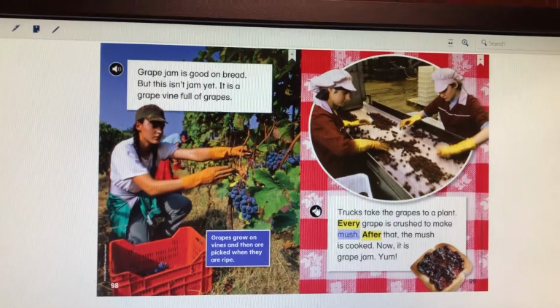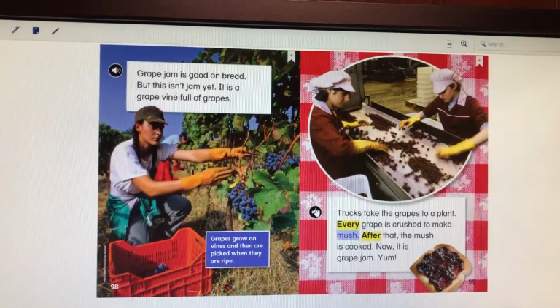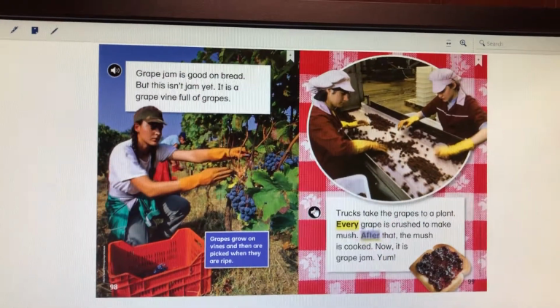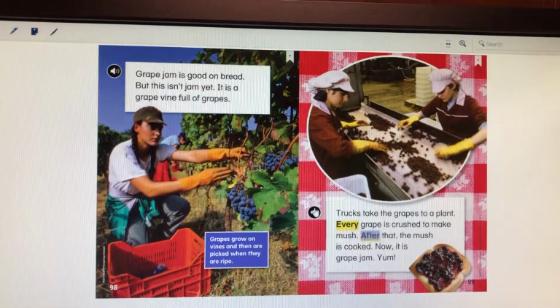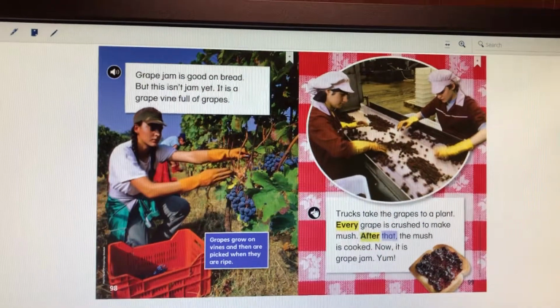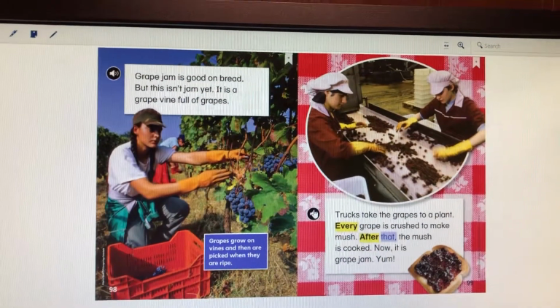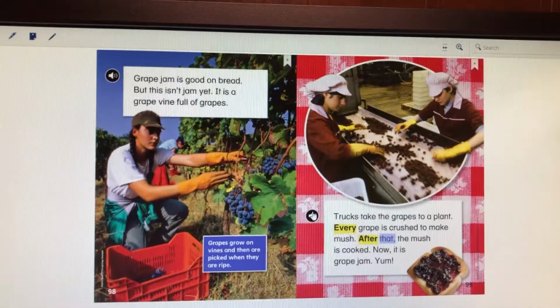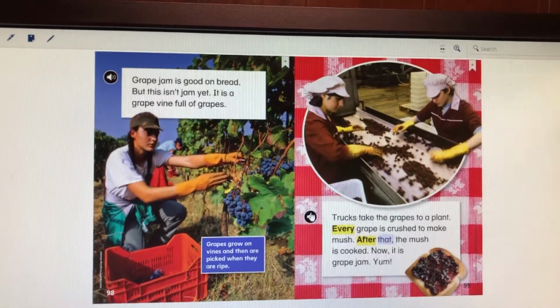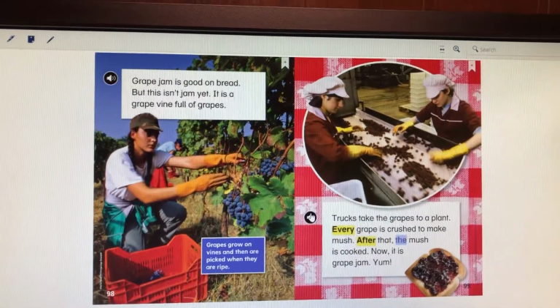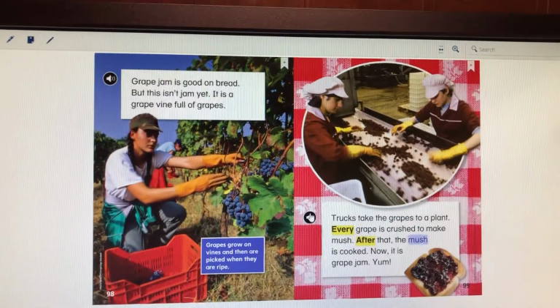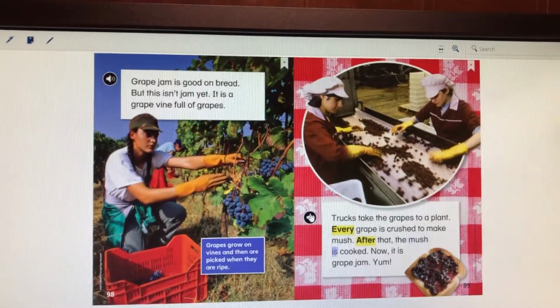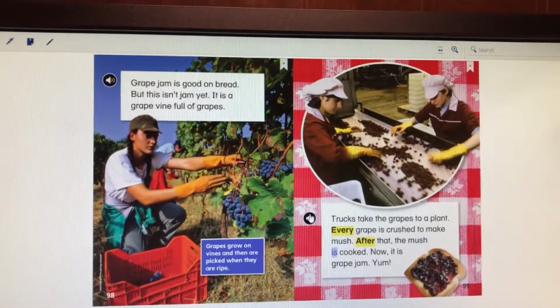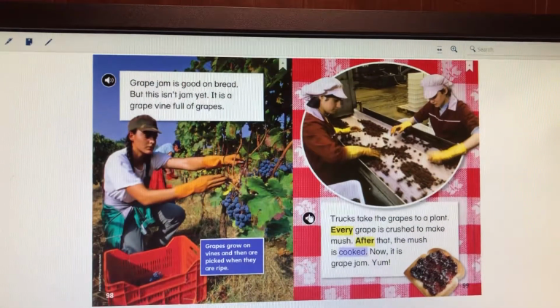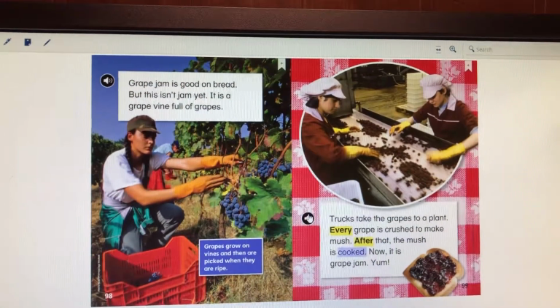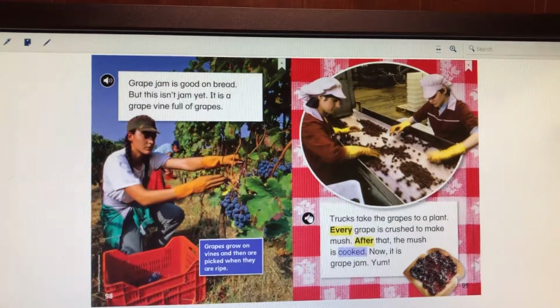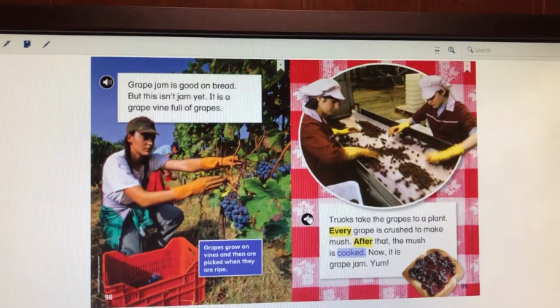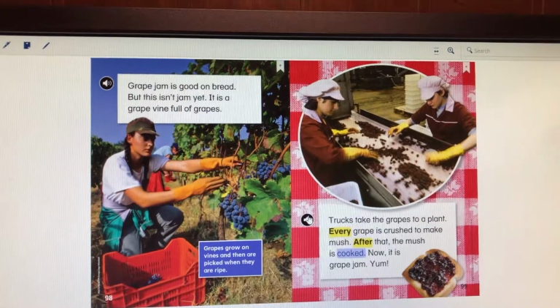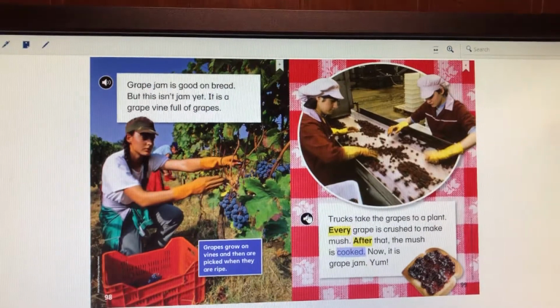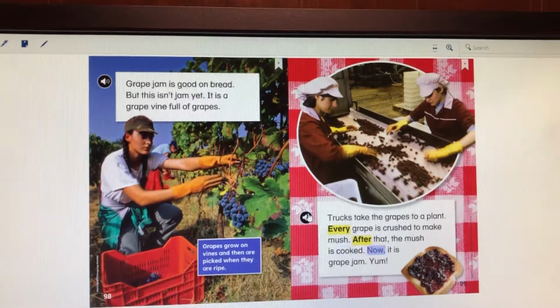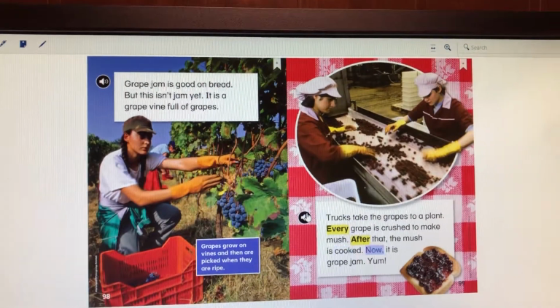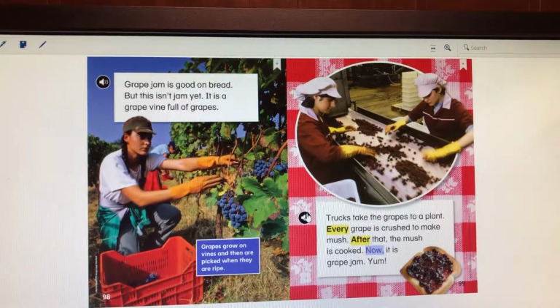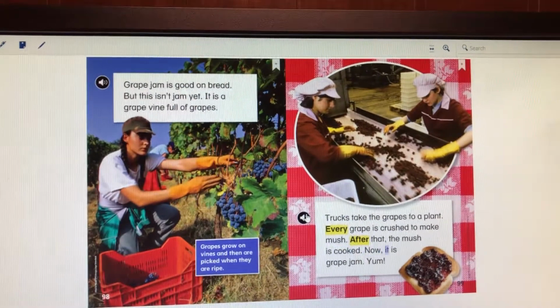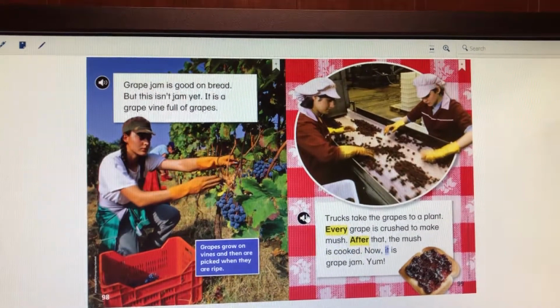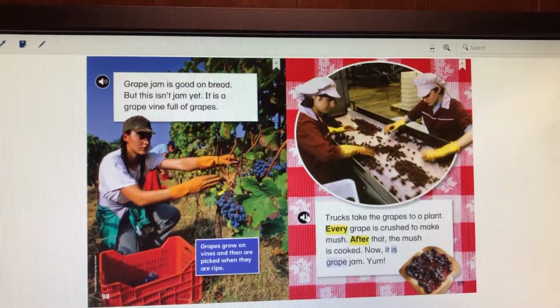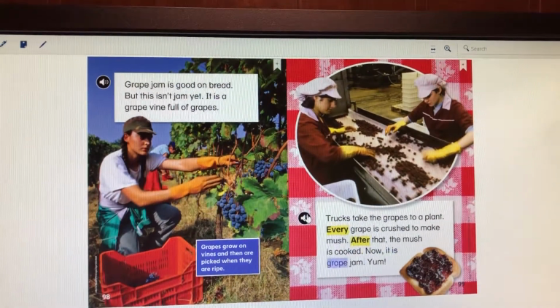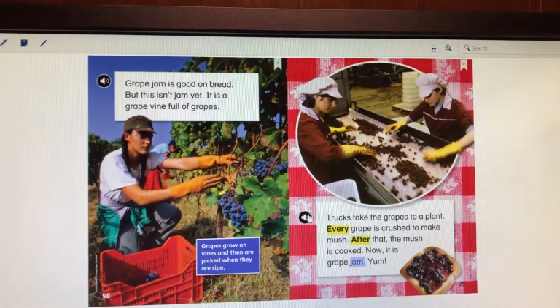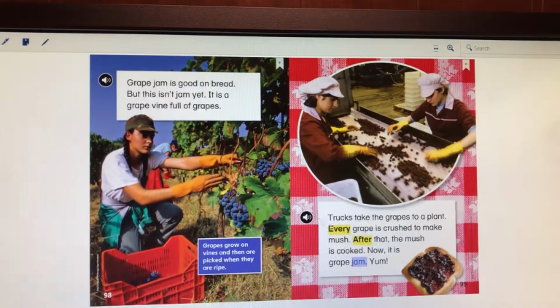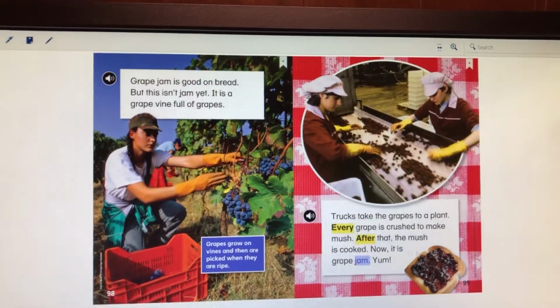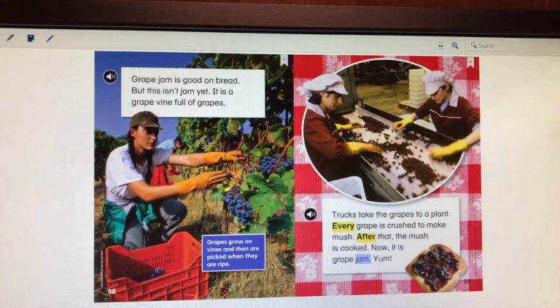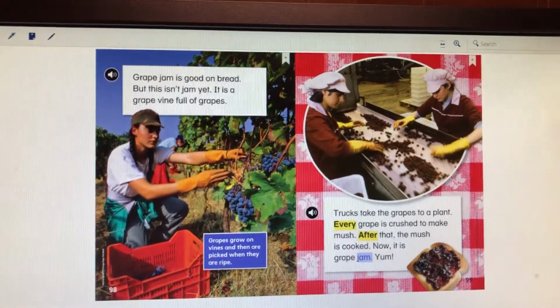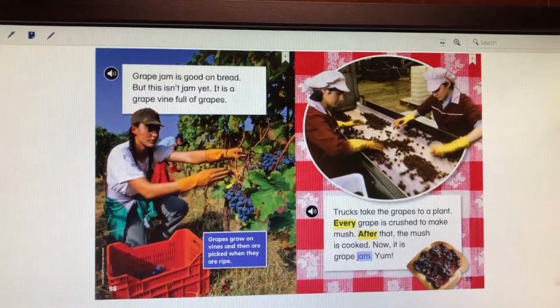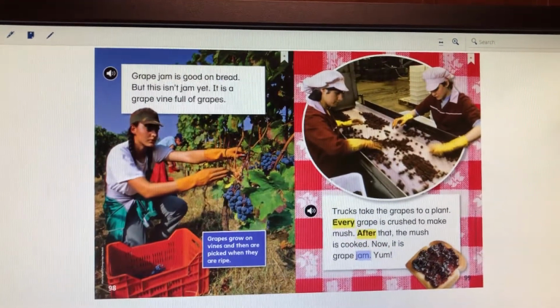After that, the mush is cooked. Now it is grape jam. Yum!